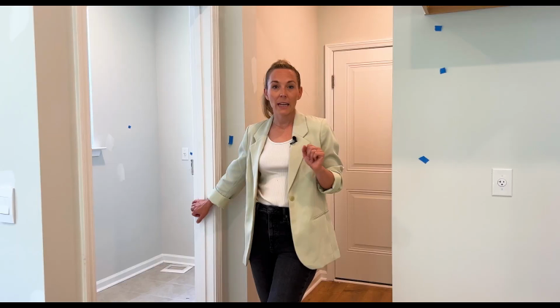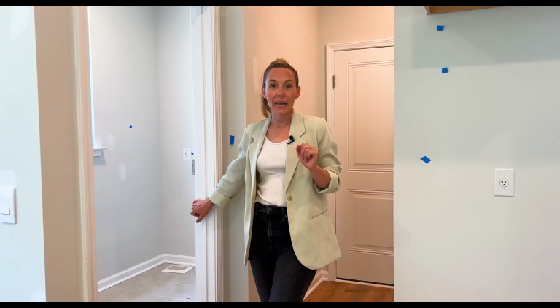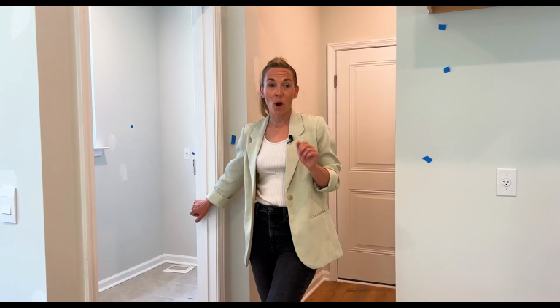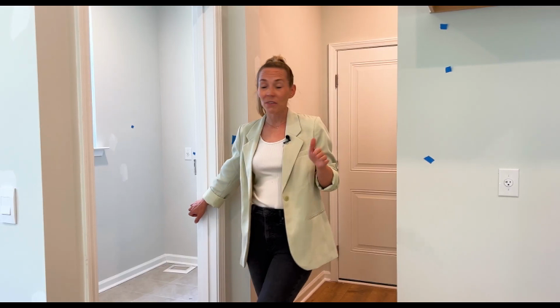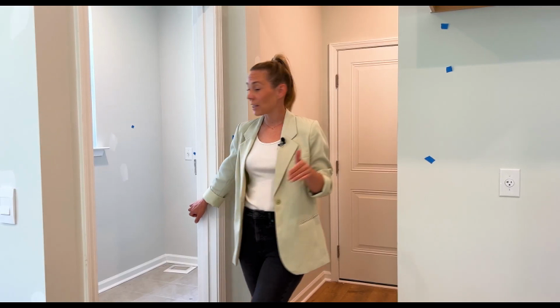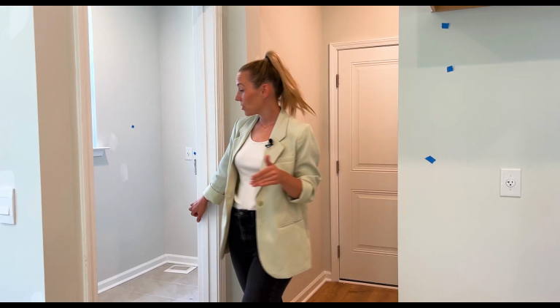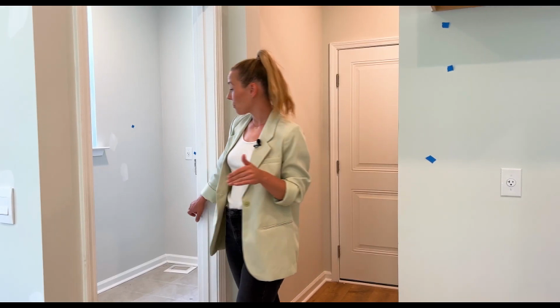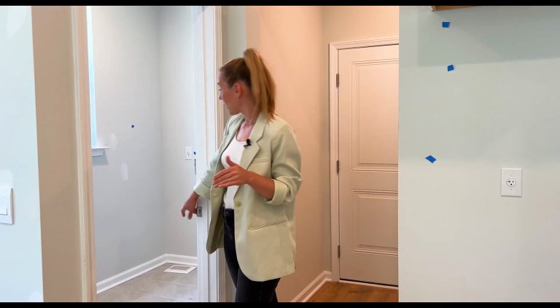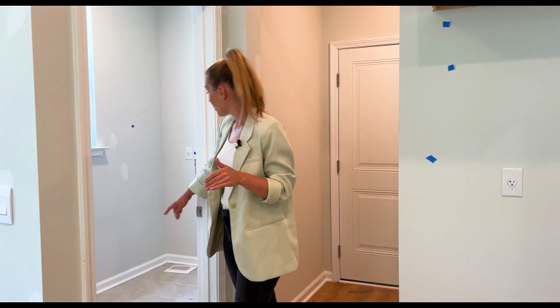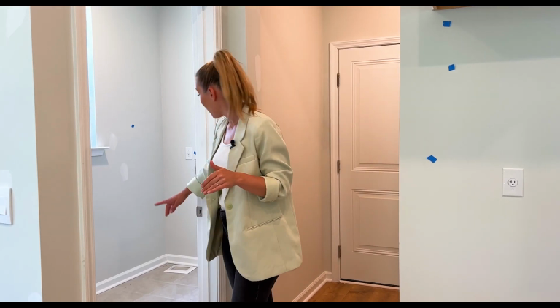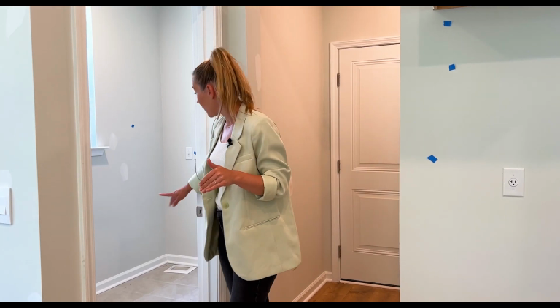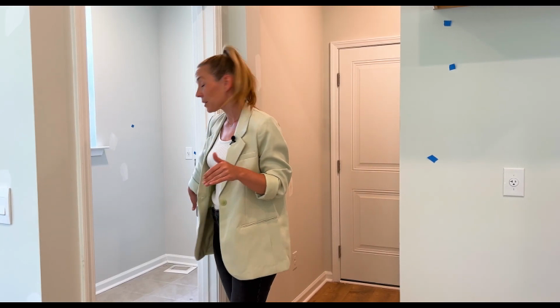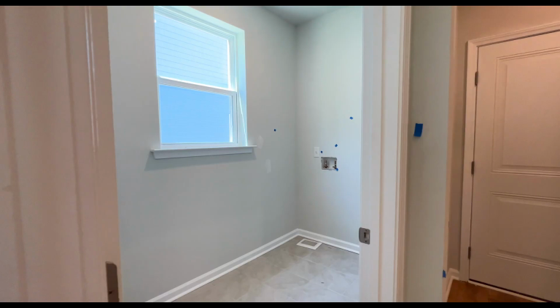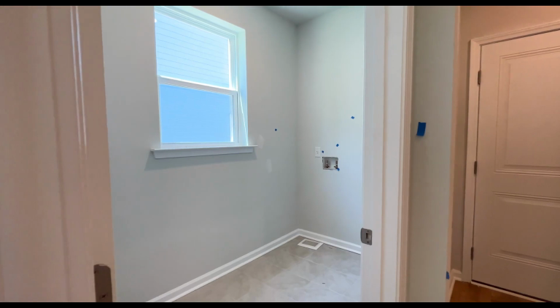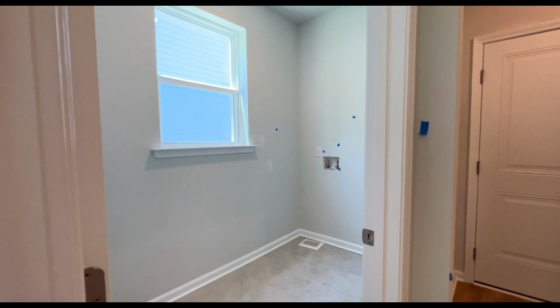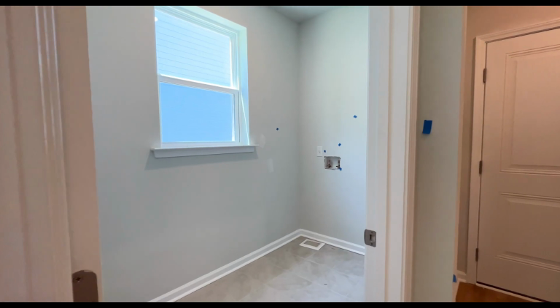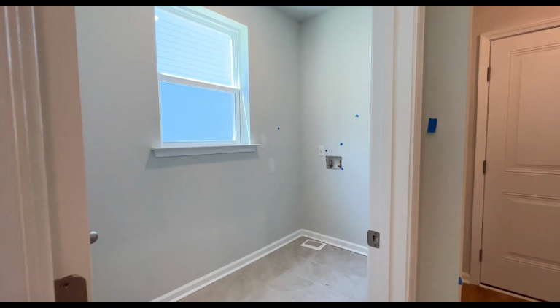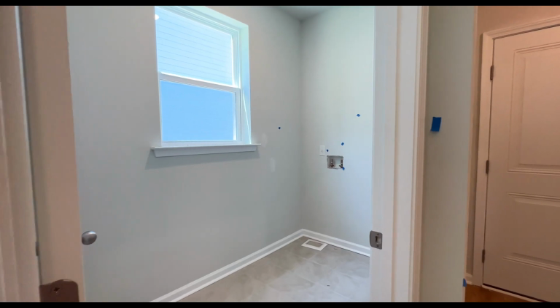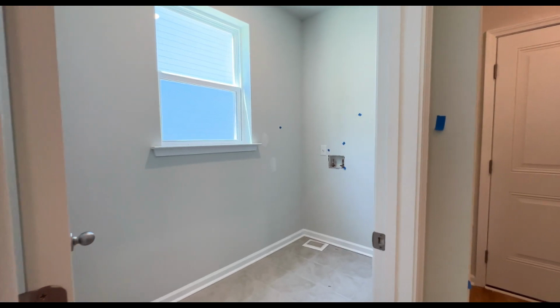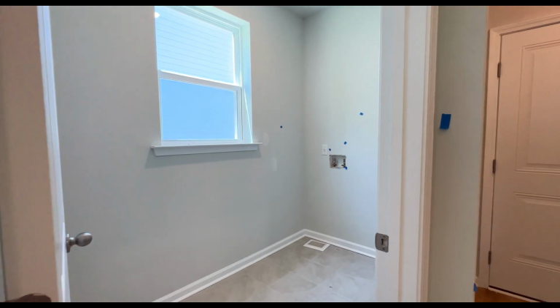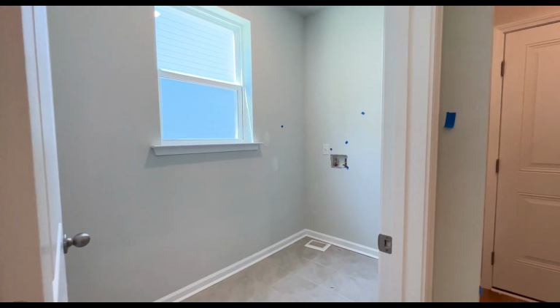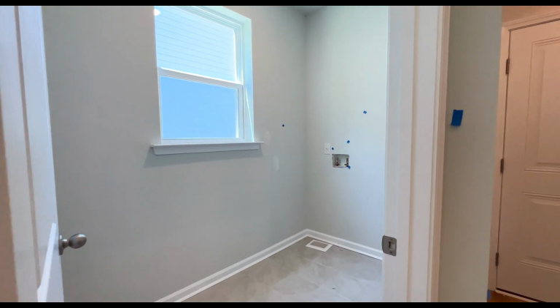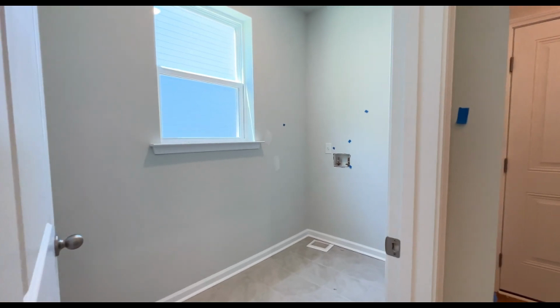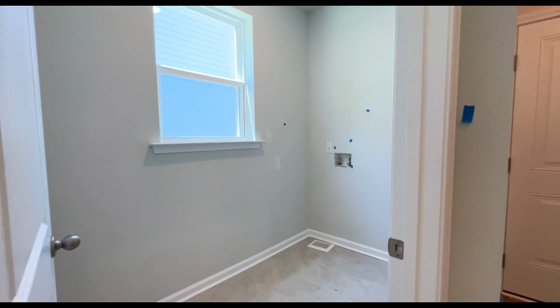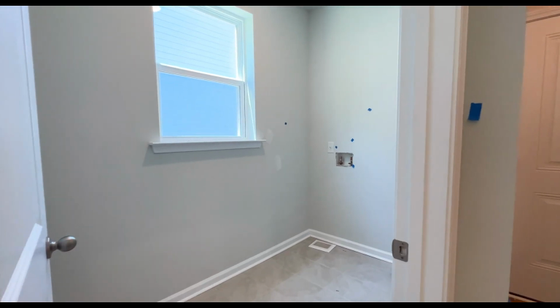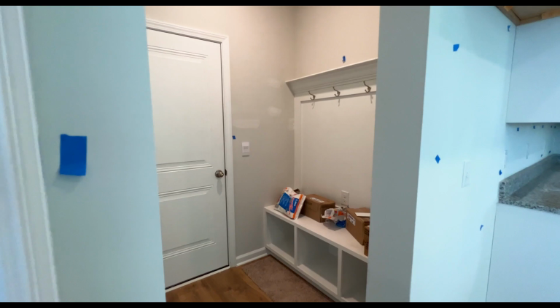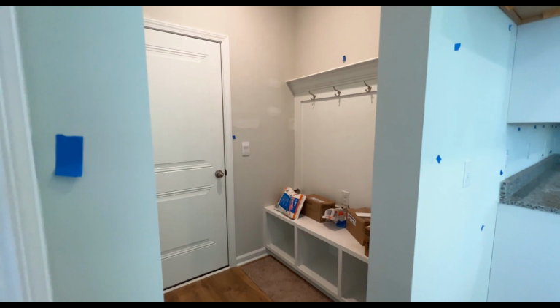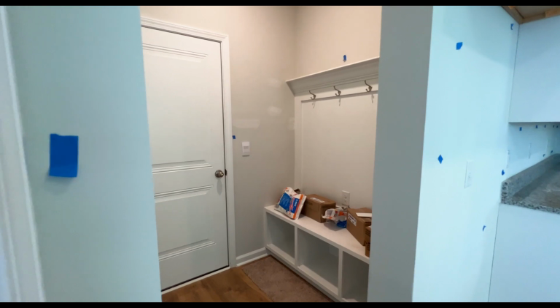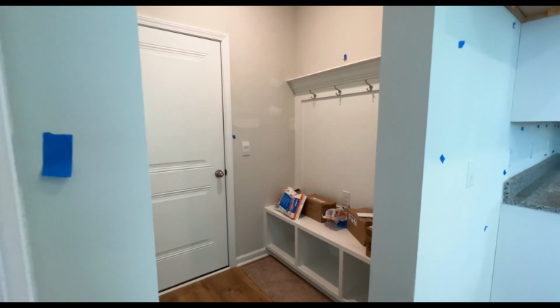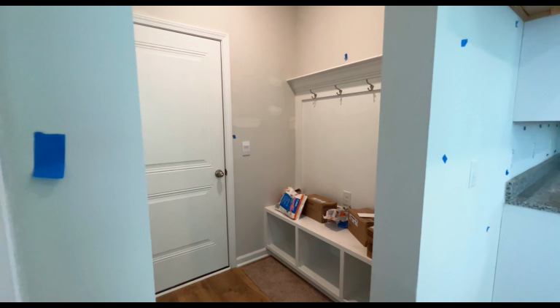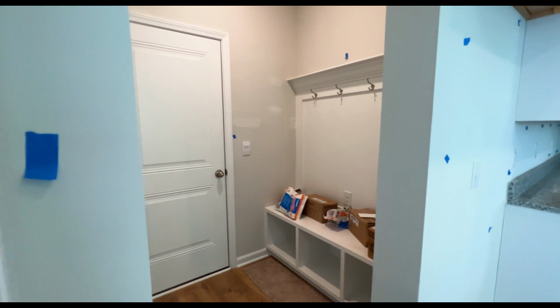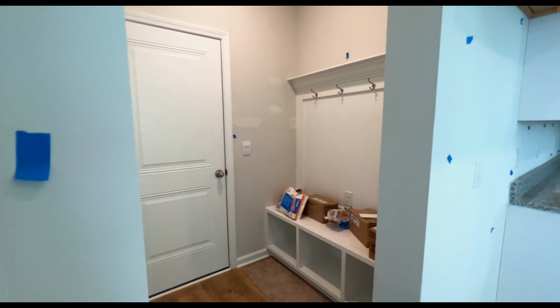Off of the kitchen you'll find your very spacious laundry room, your drop zone, and a door leading to the garage.